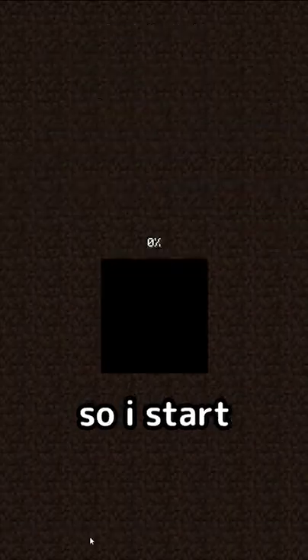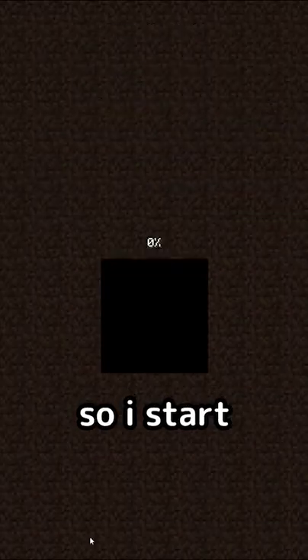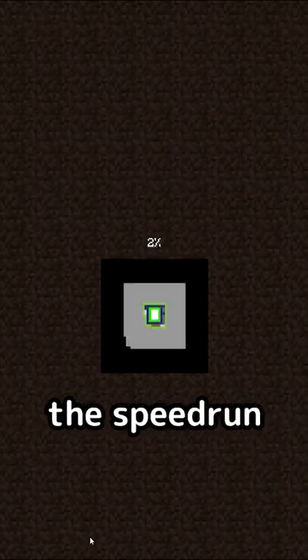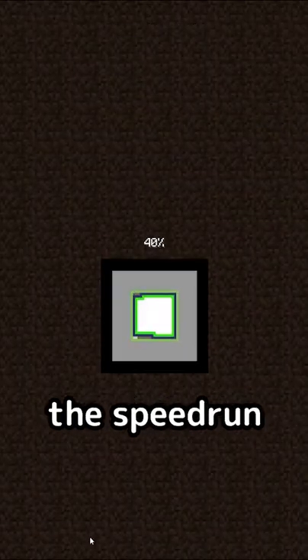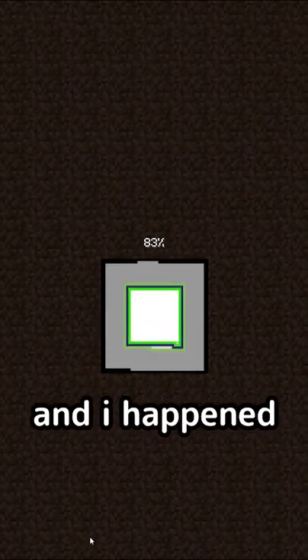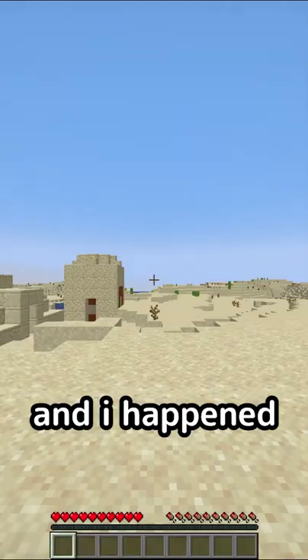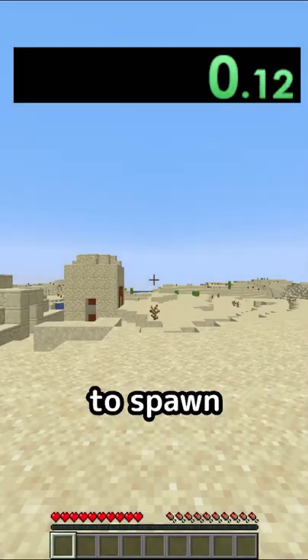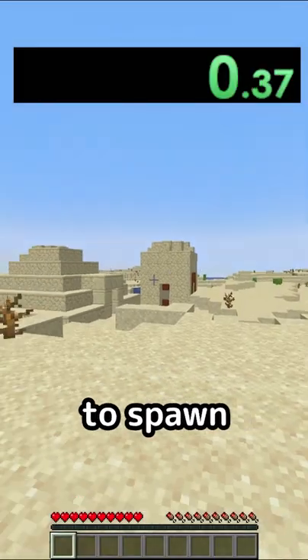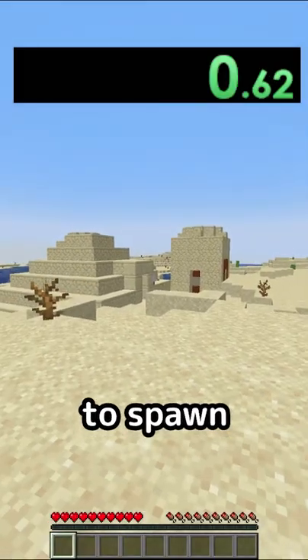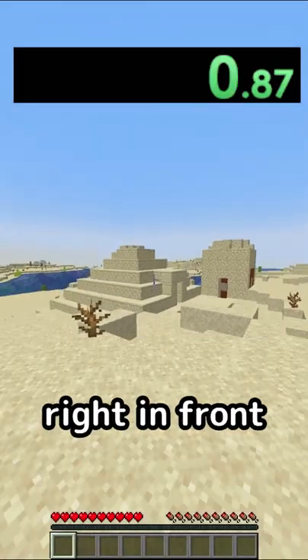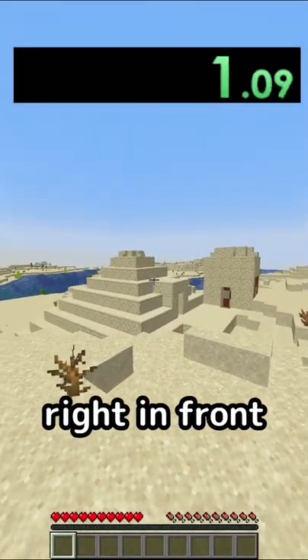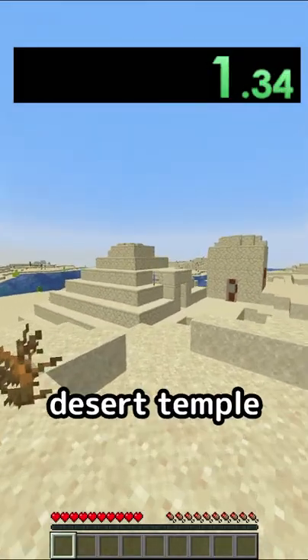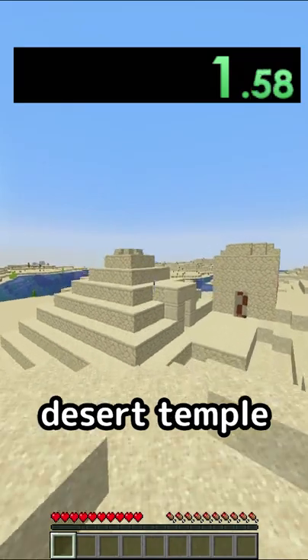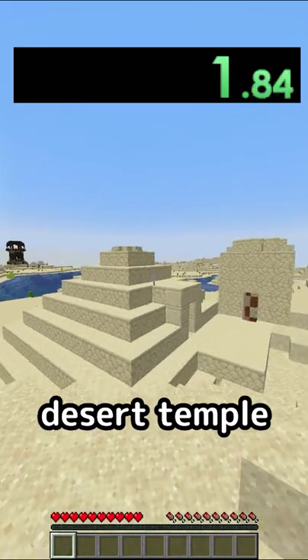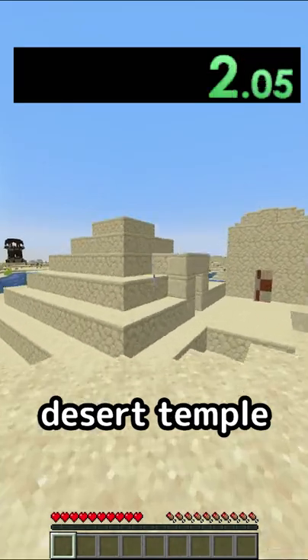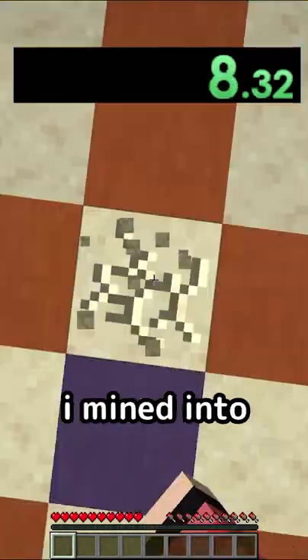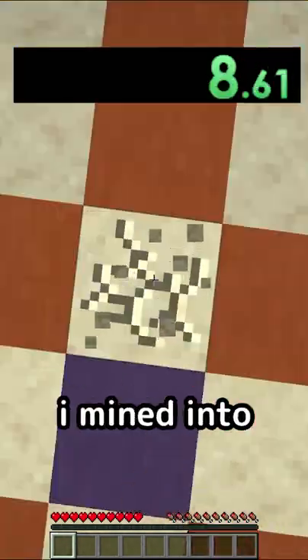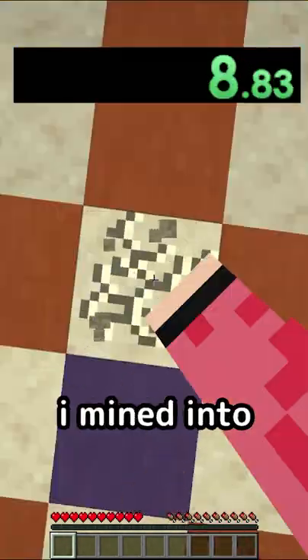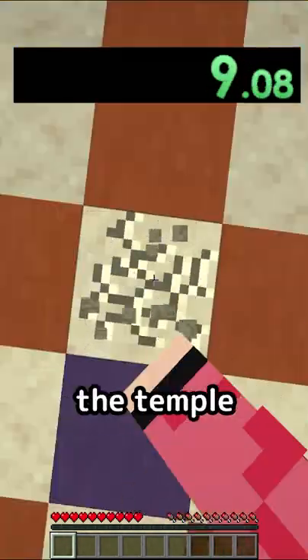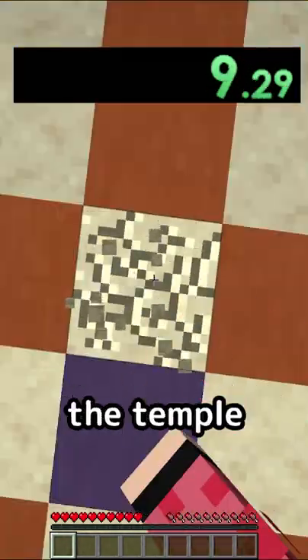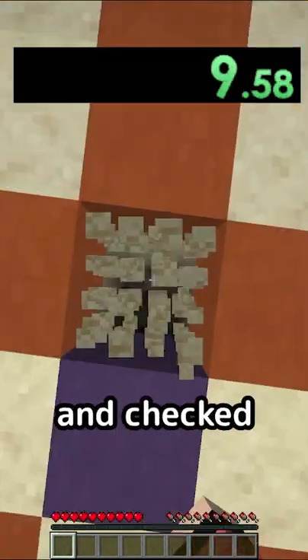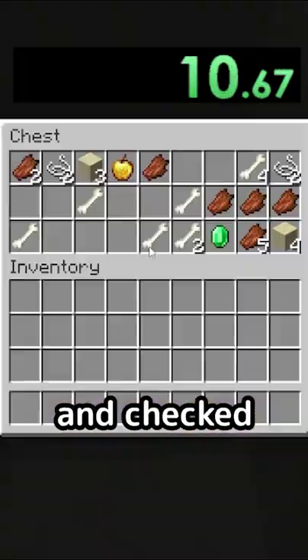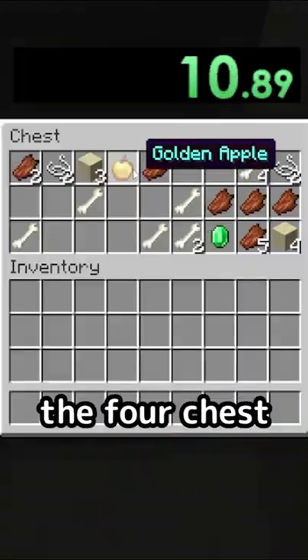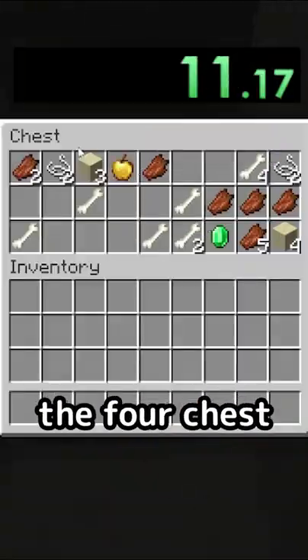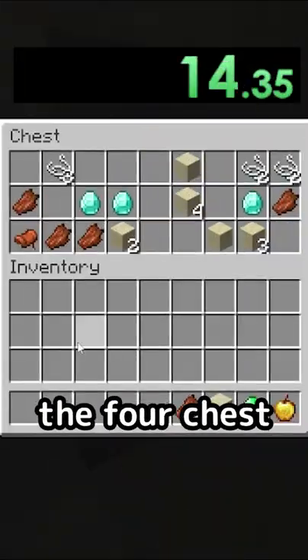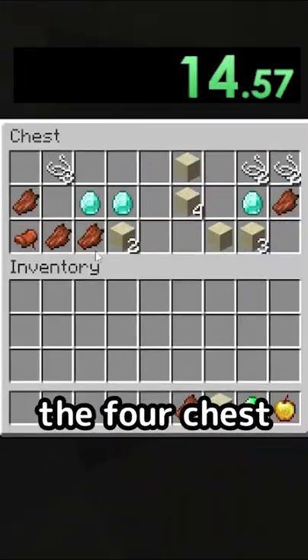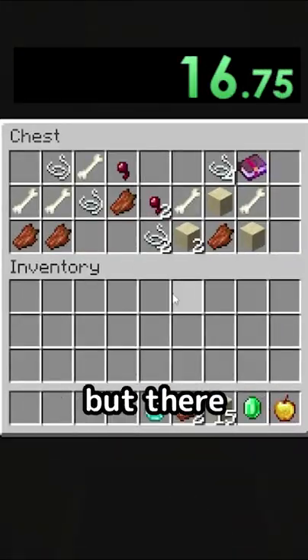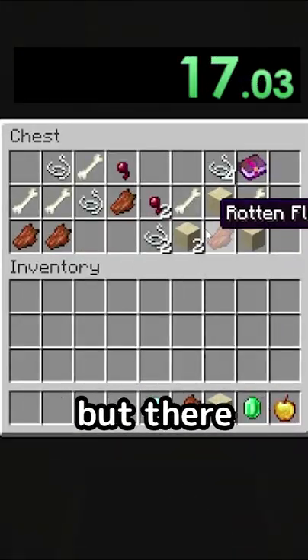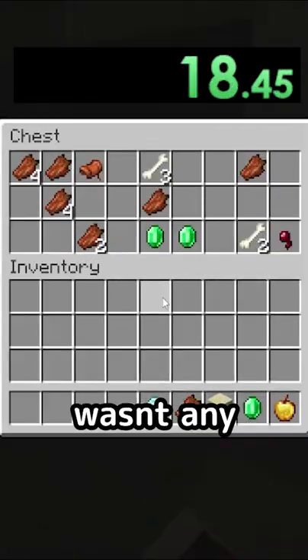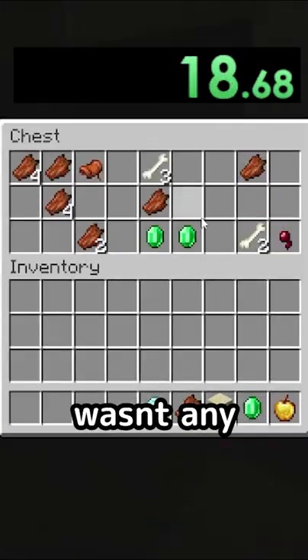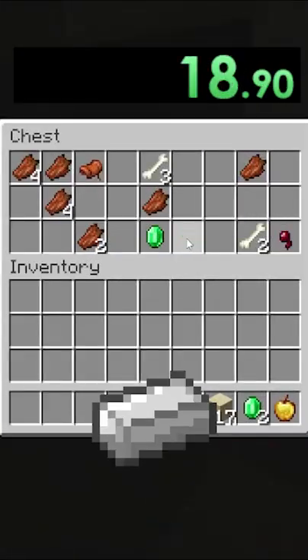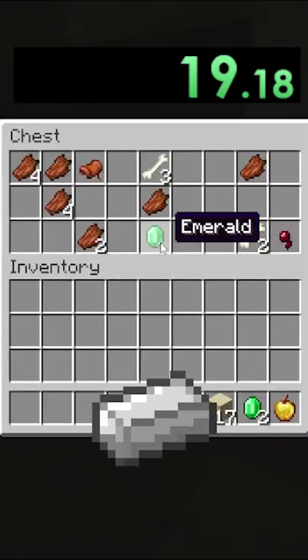I start the speedrun and I happen to spawn right in front of a desert temple. I mined into the temple and checked the four chests, but there wasn't any iron.